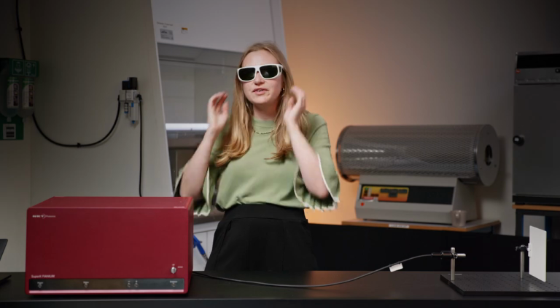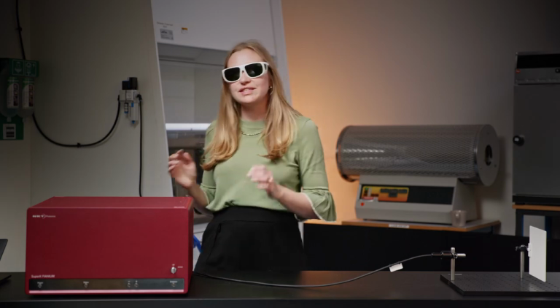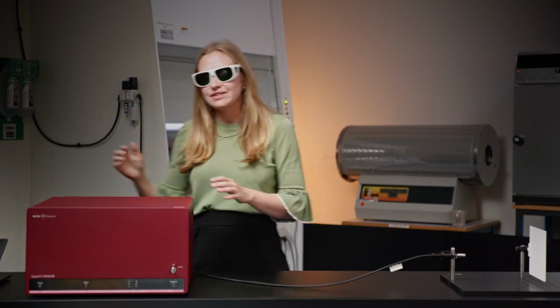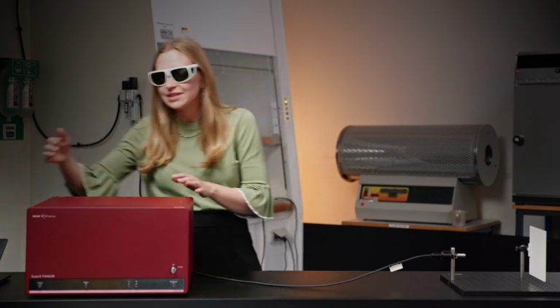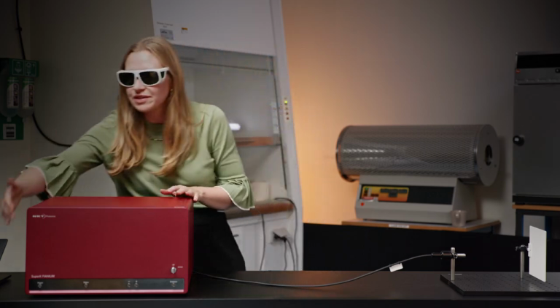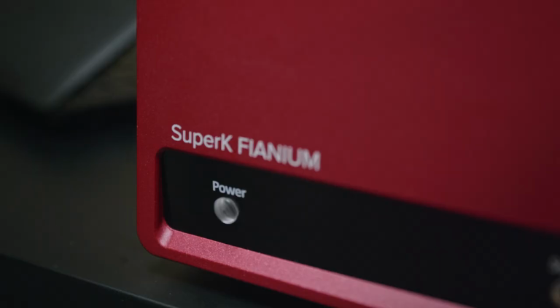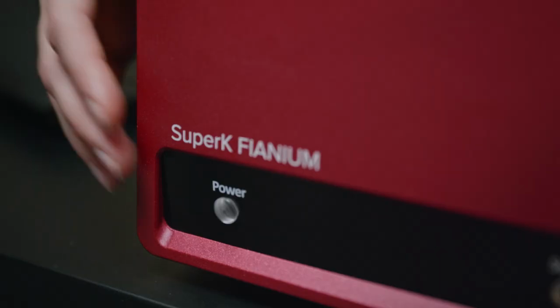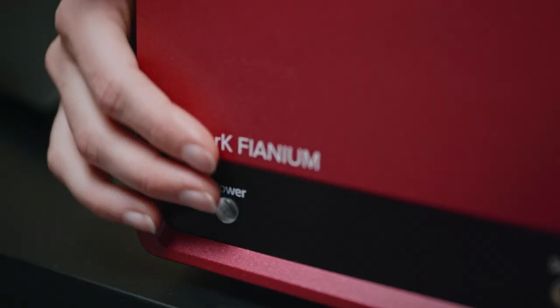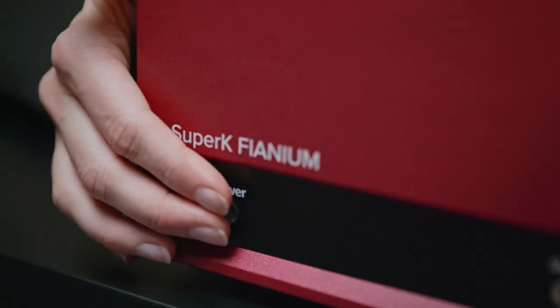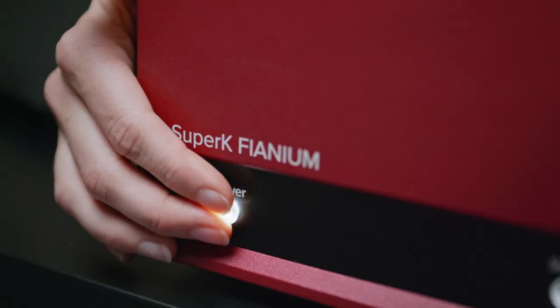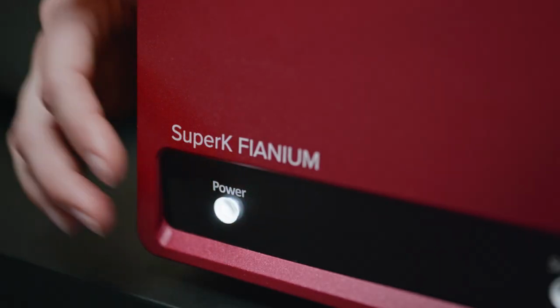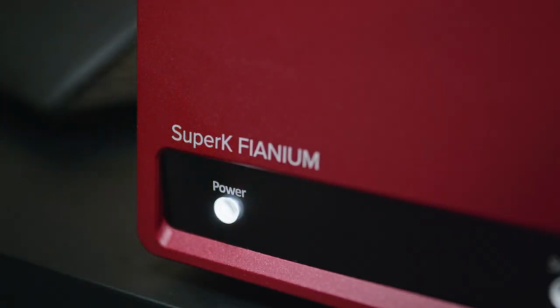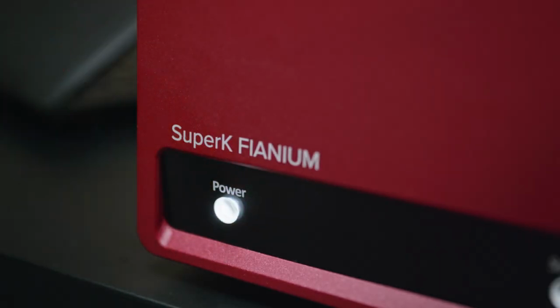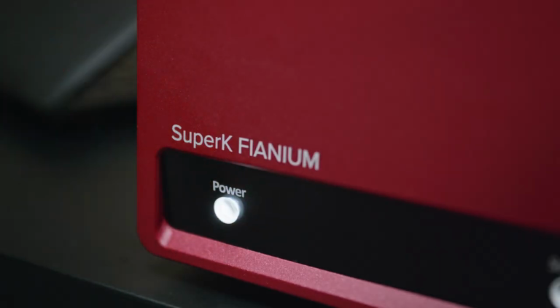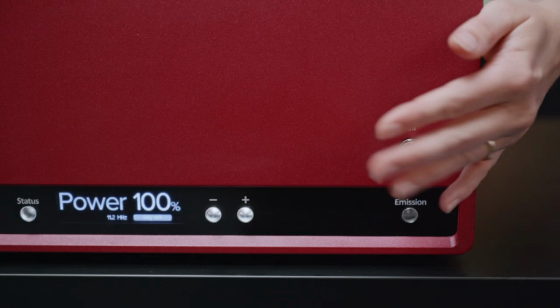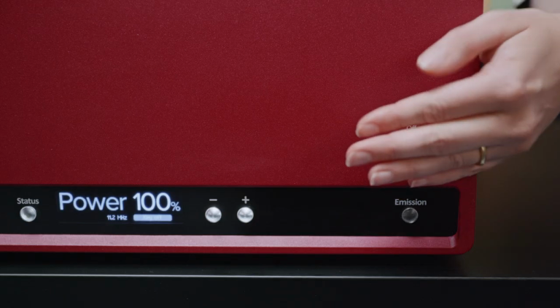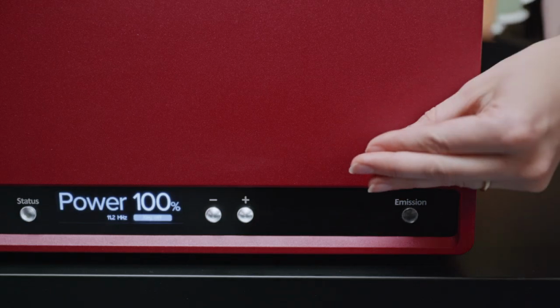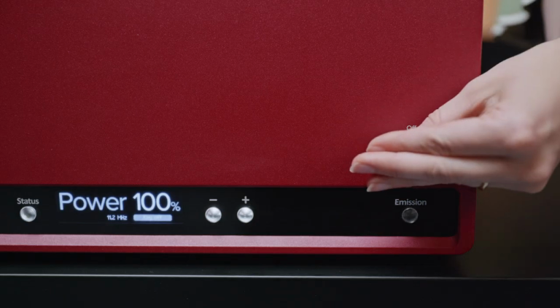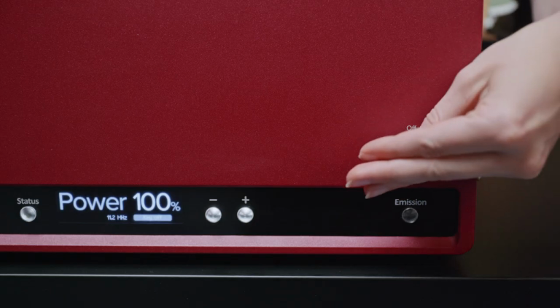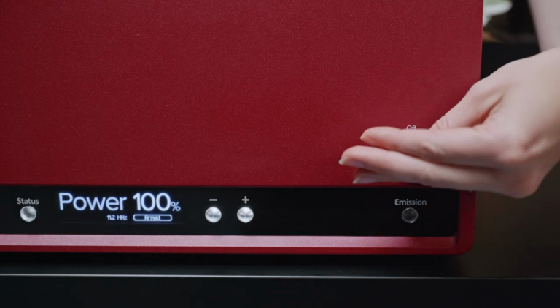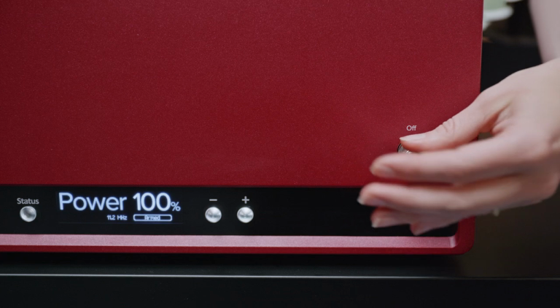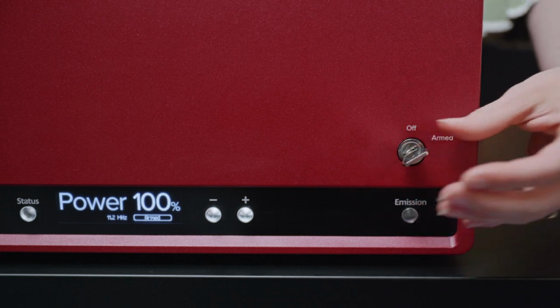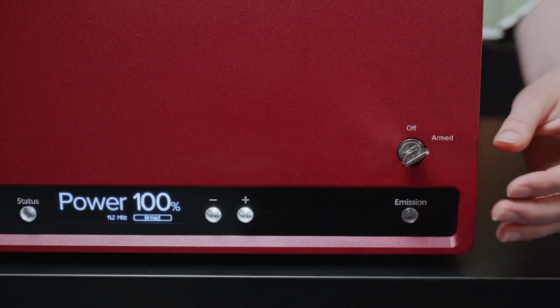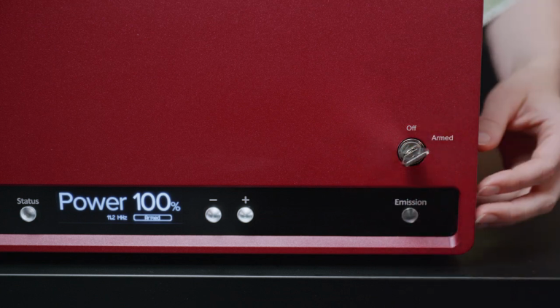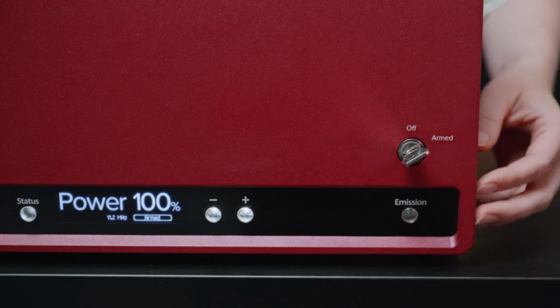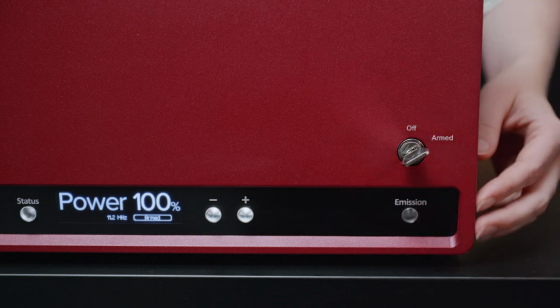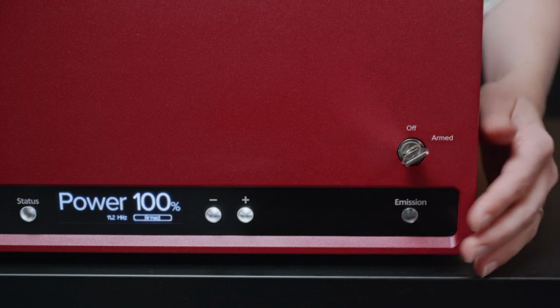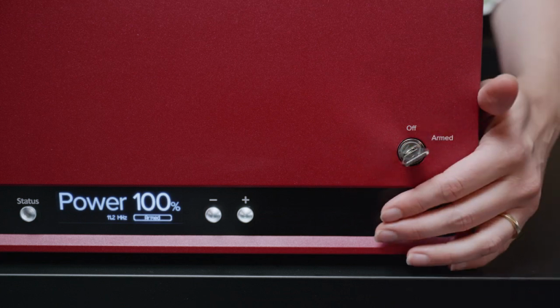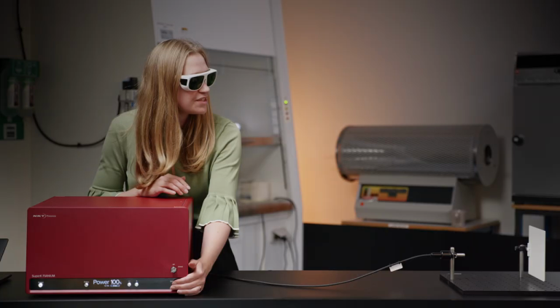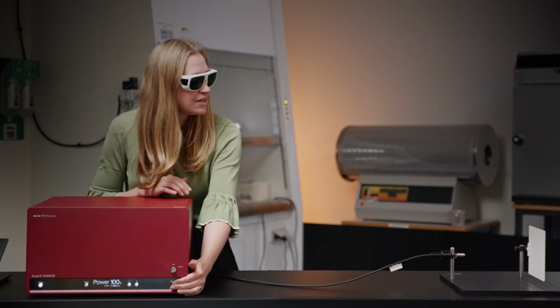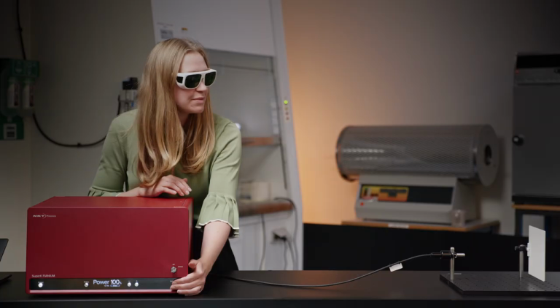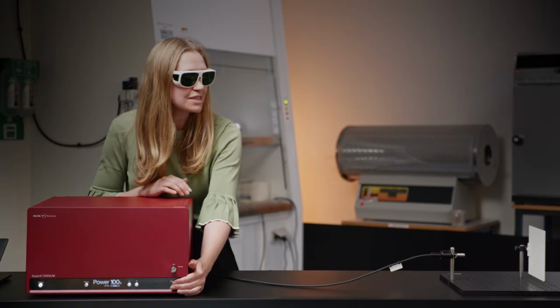First, I turn the laser on, then I arm it, and then I can turn on the emission.